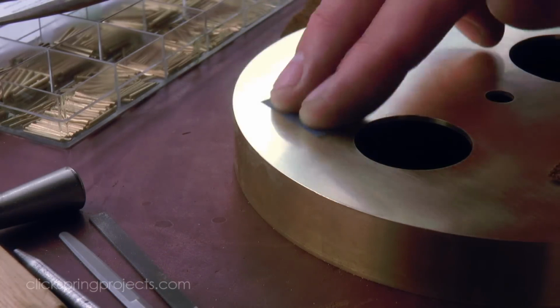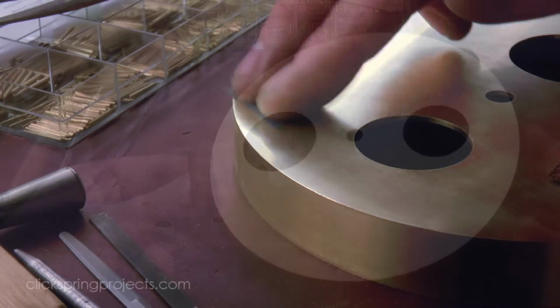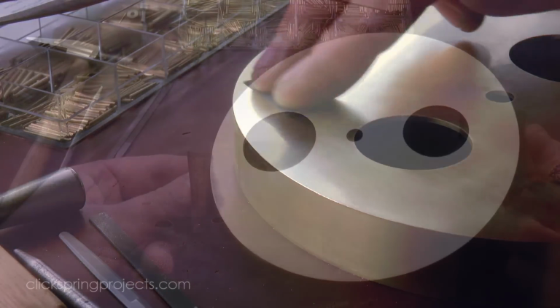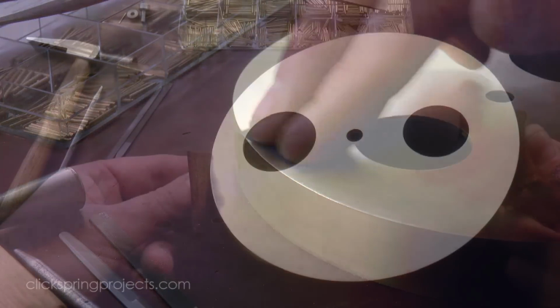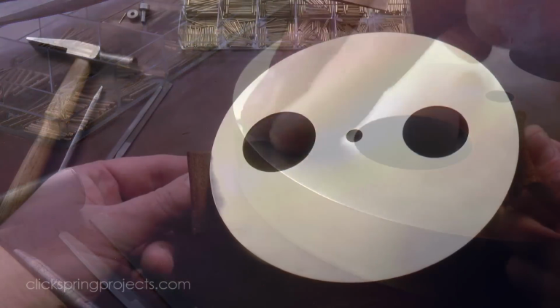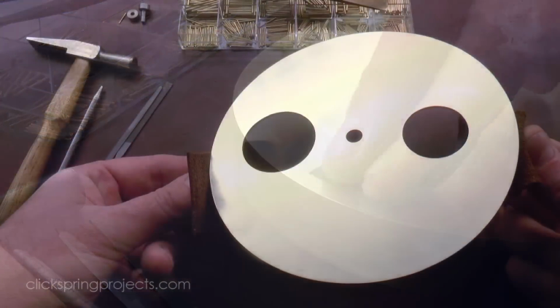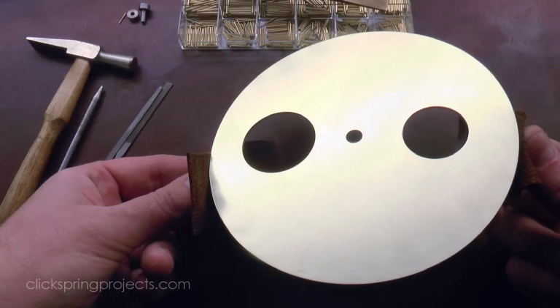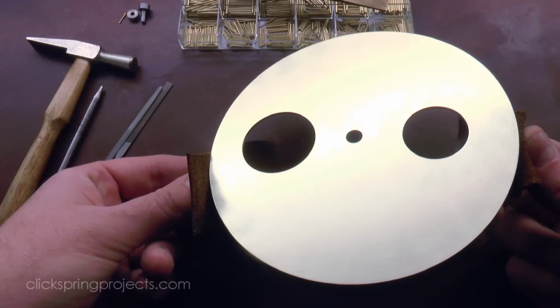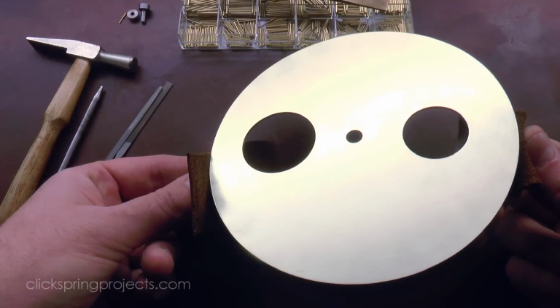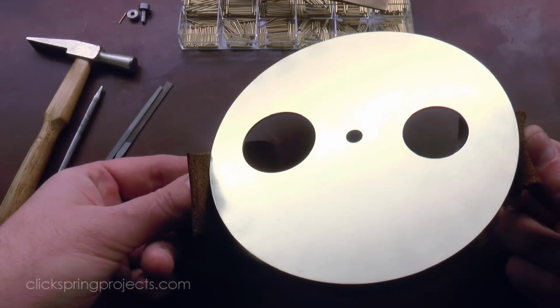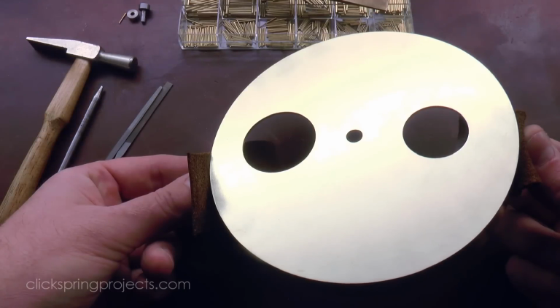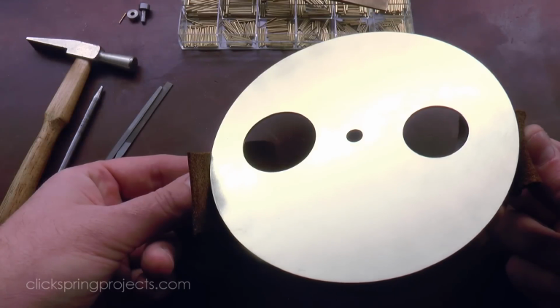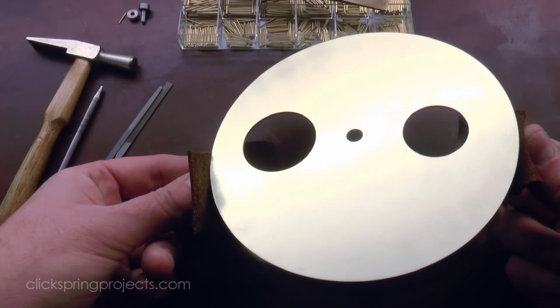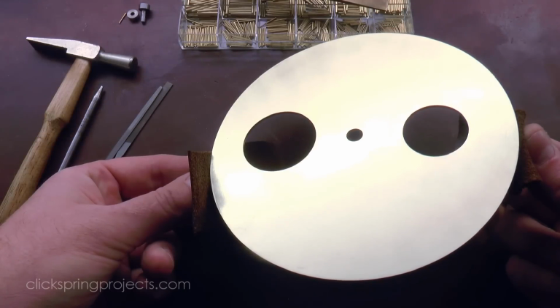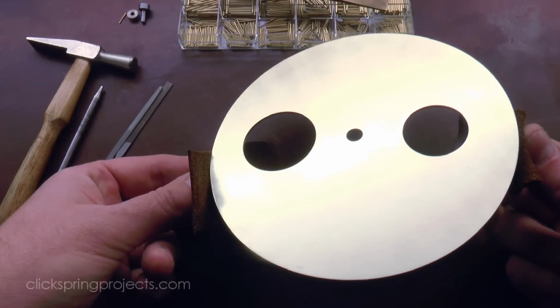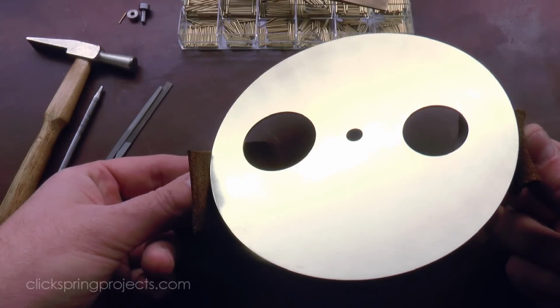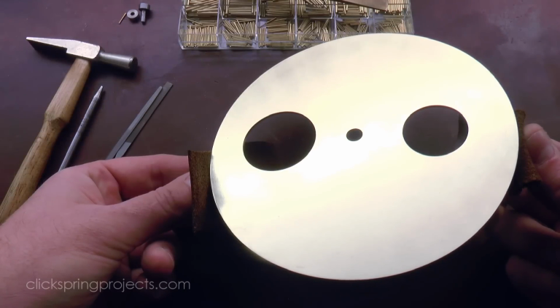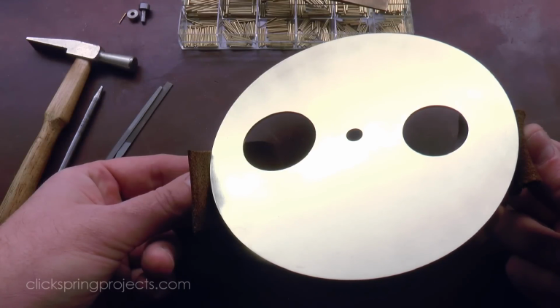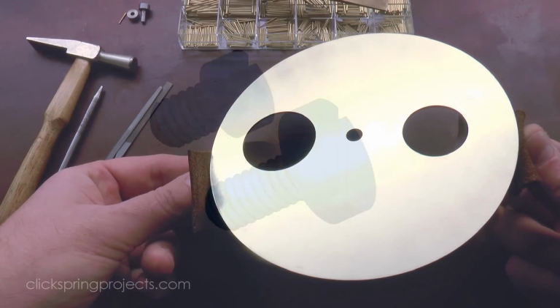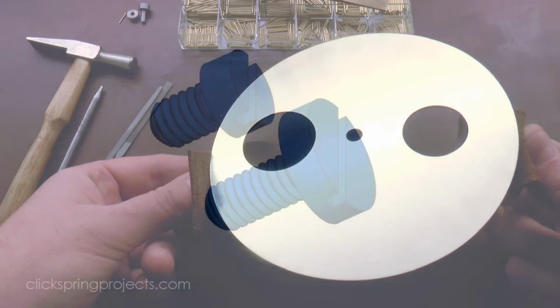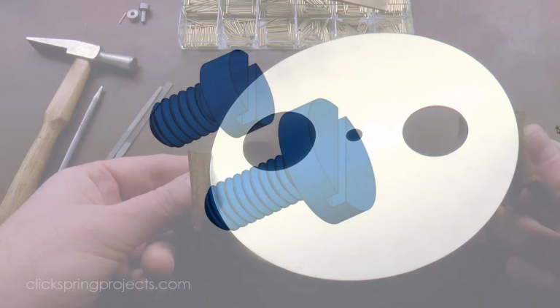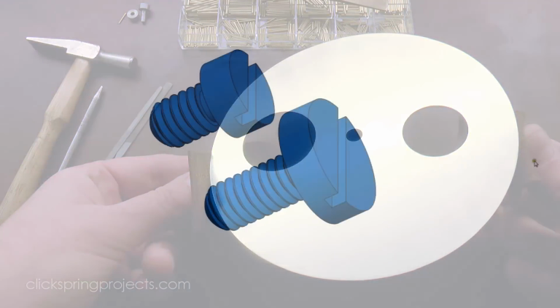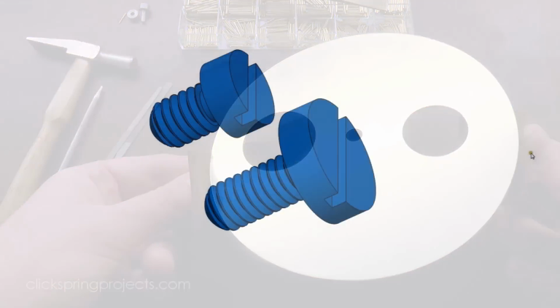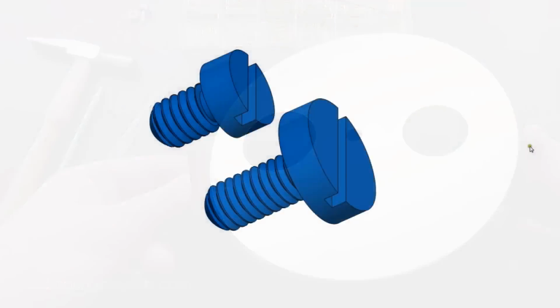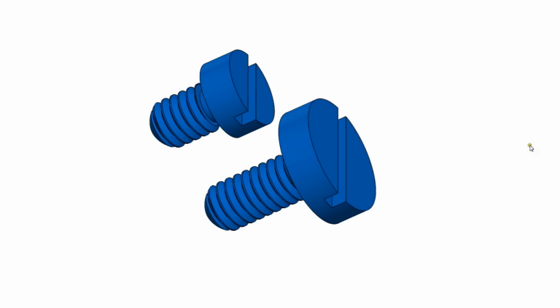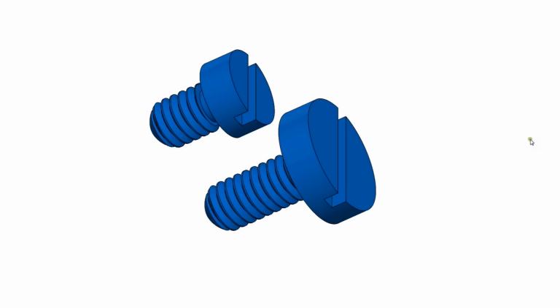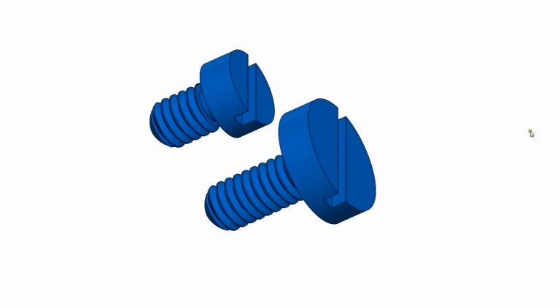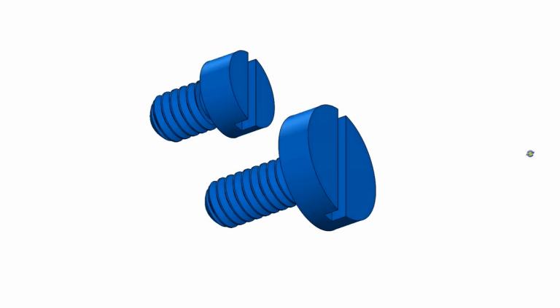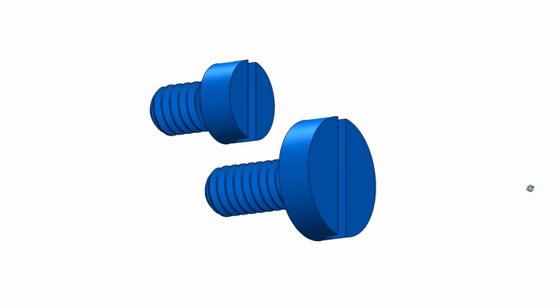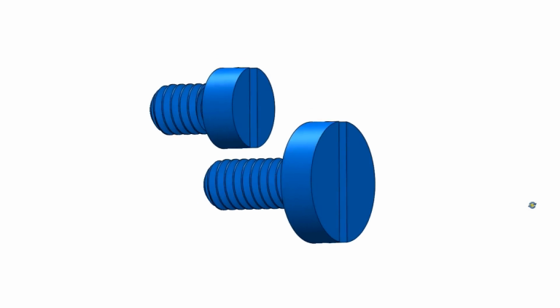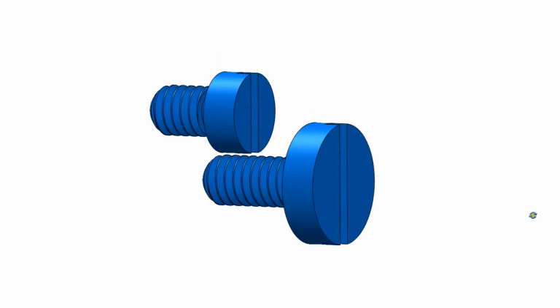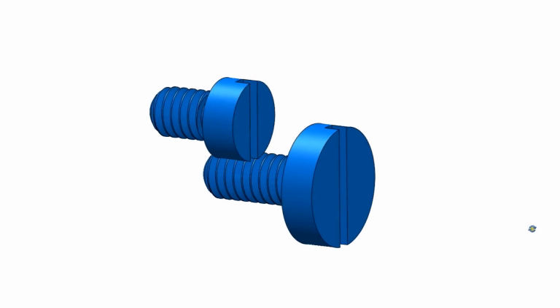And that brings us to the final parts for this stage of the build: the four custom fasteners for the support plates.